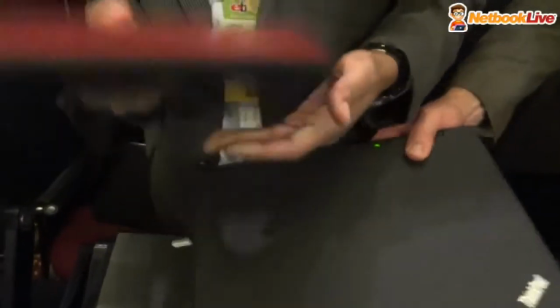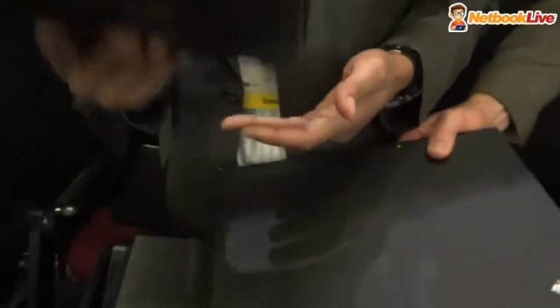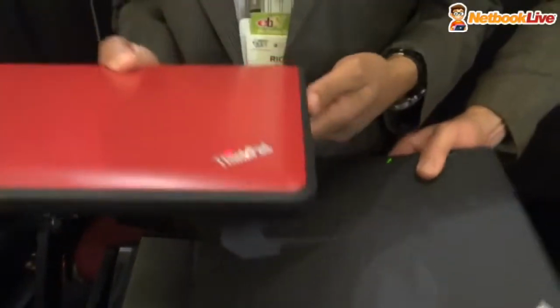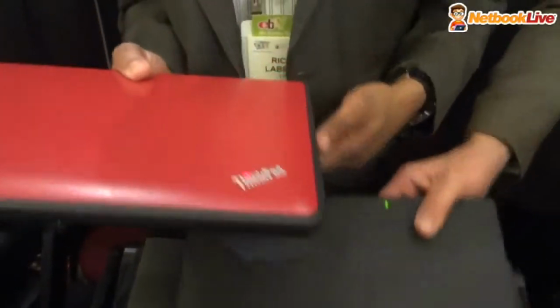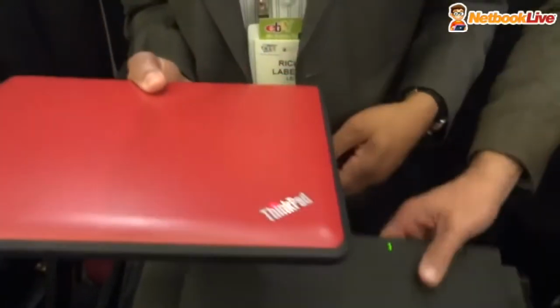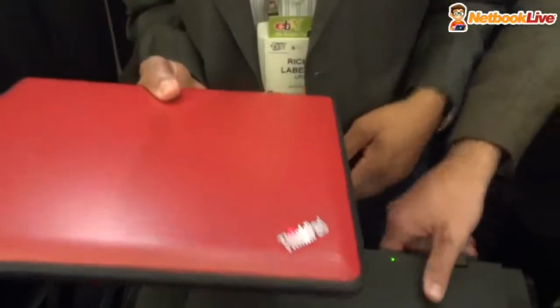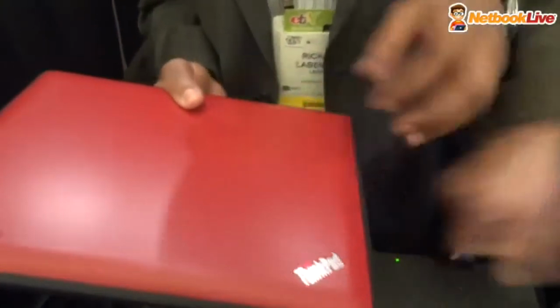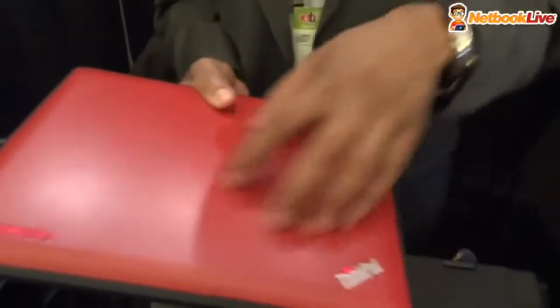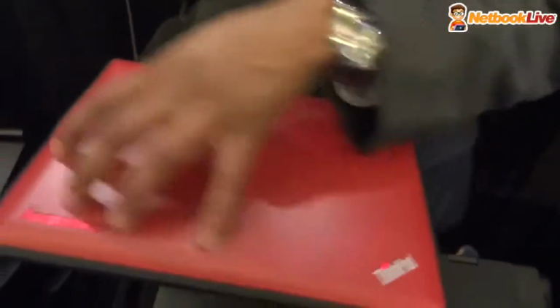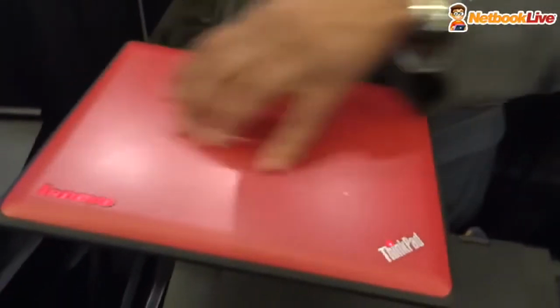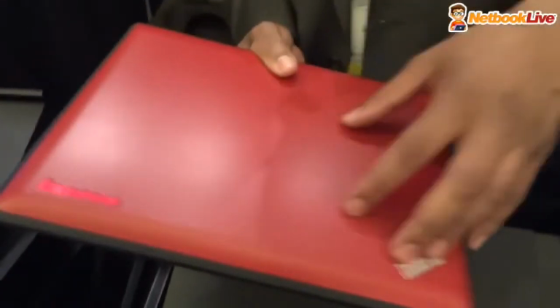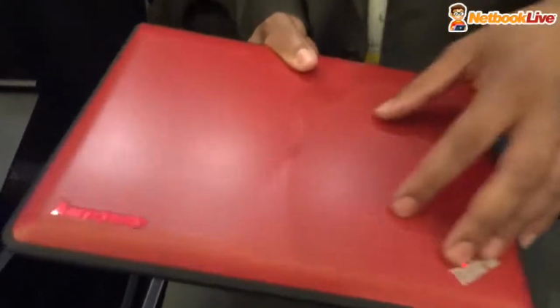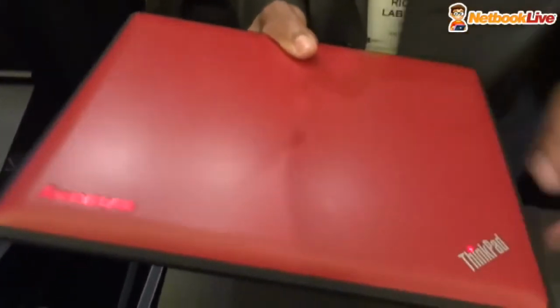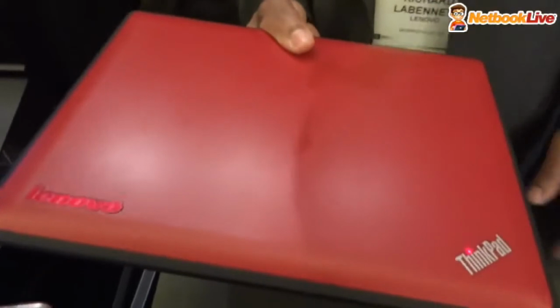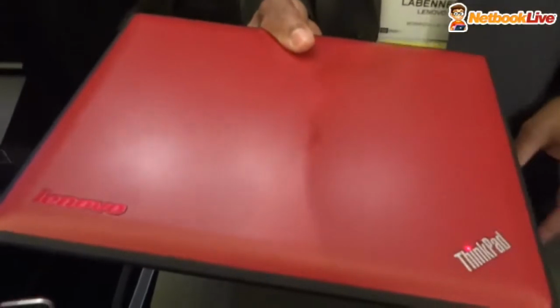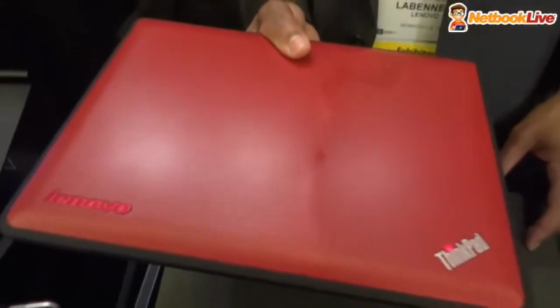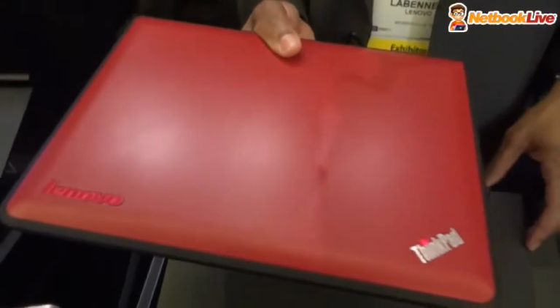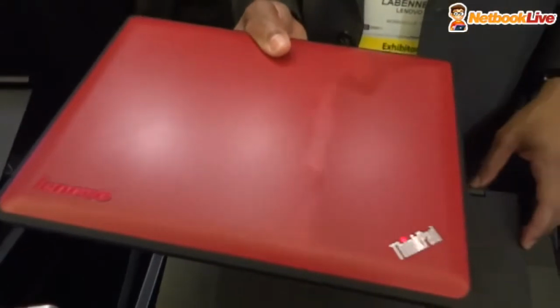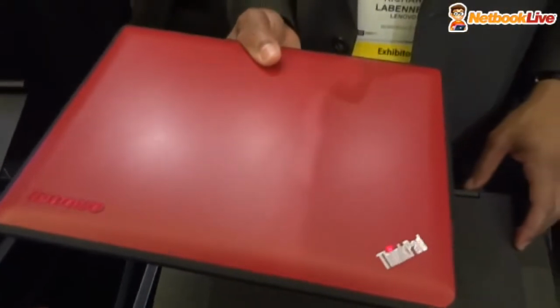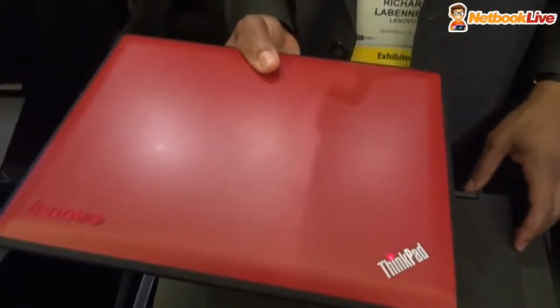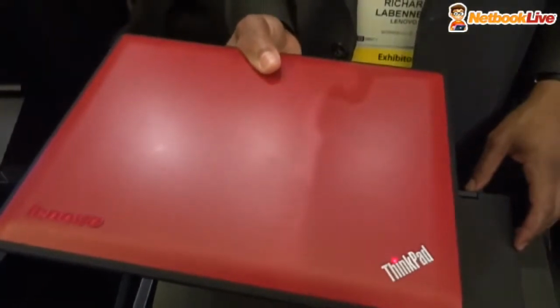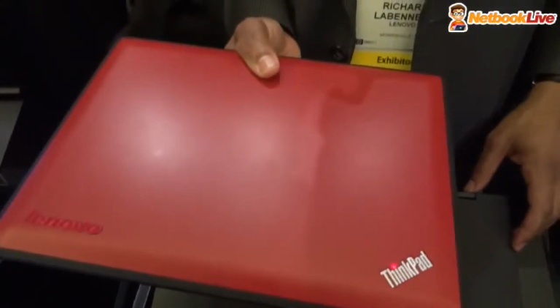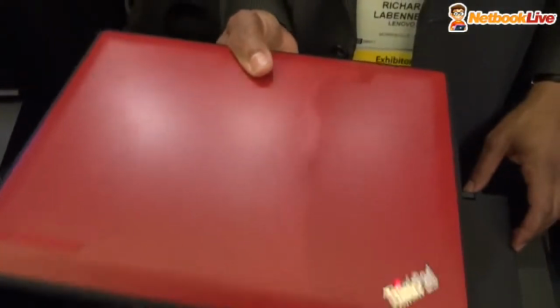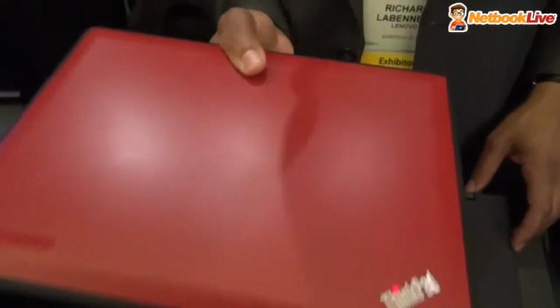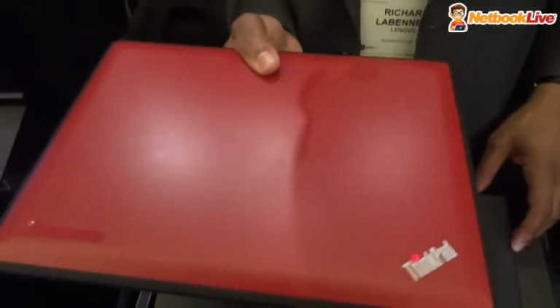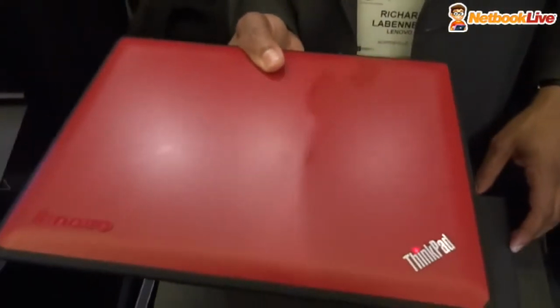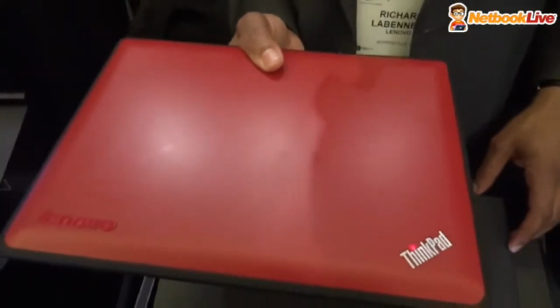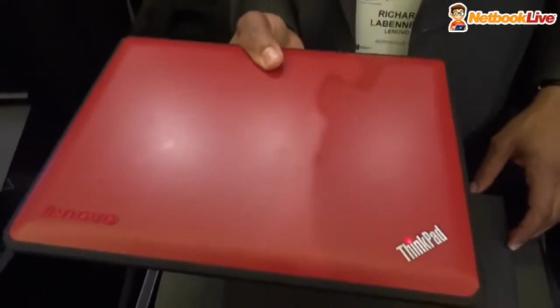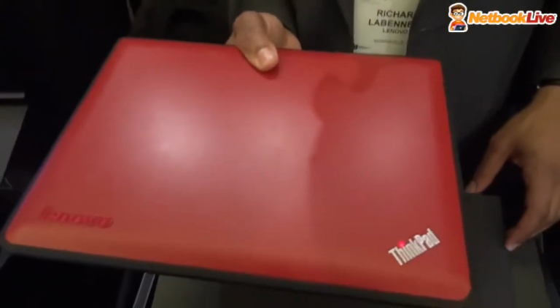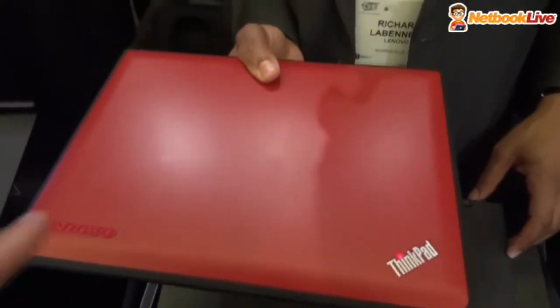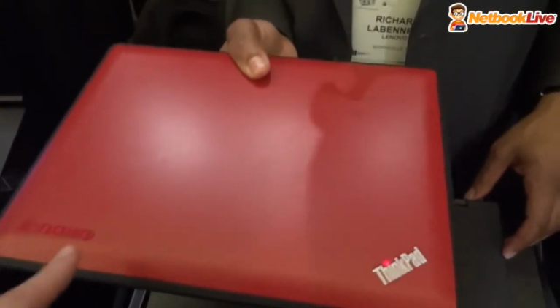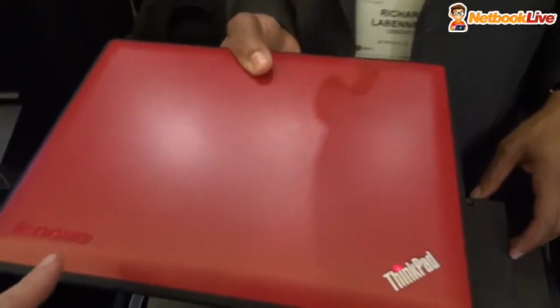And this is our X130E. It comes in a couple of different color options, and I hope you like it. How much is it?